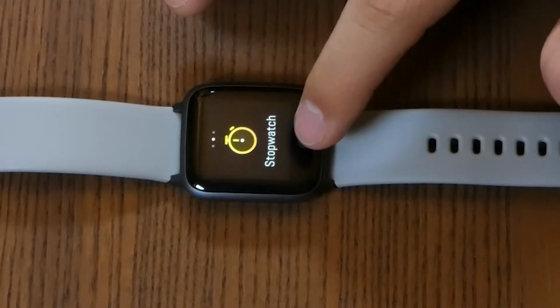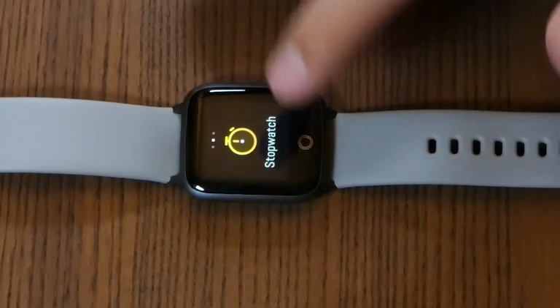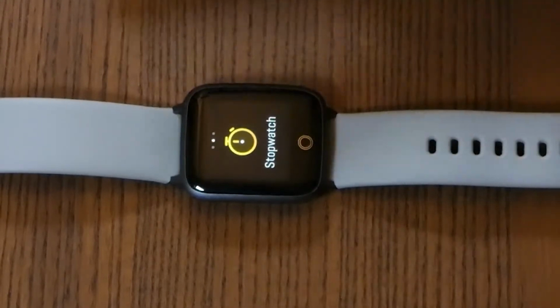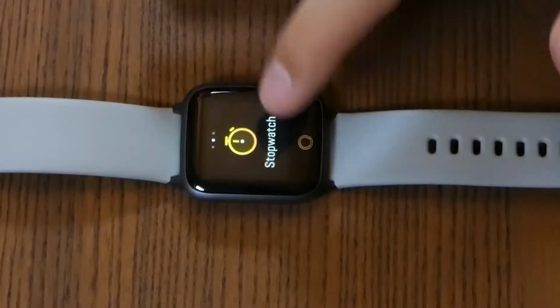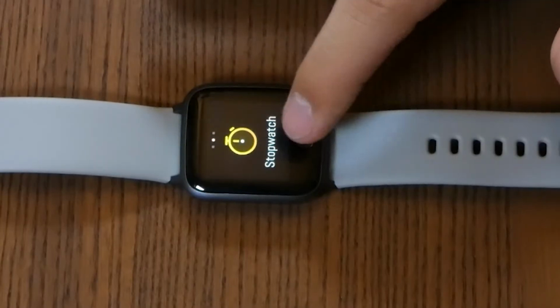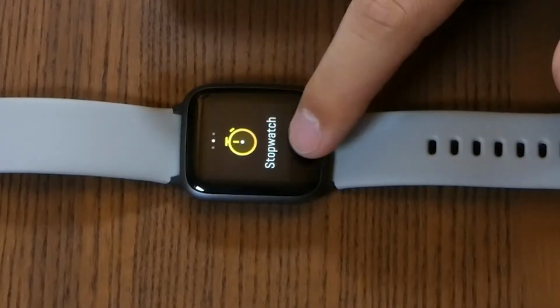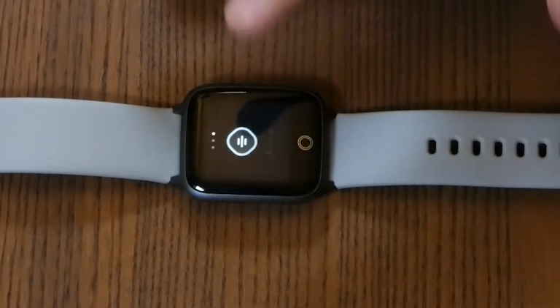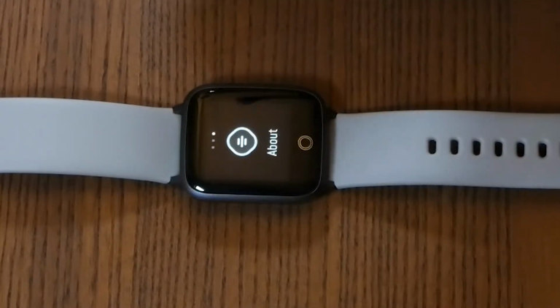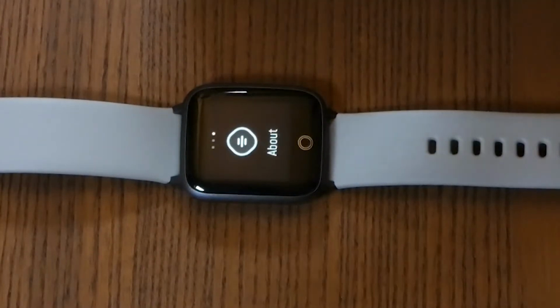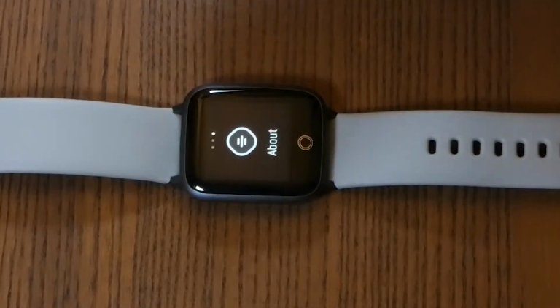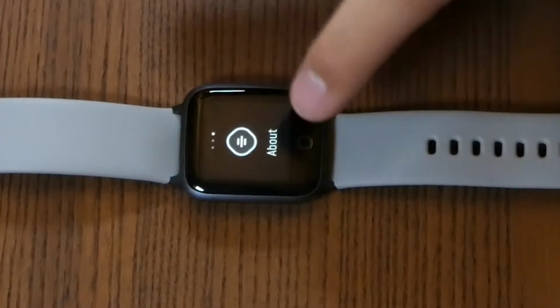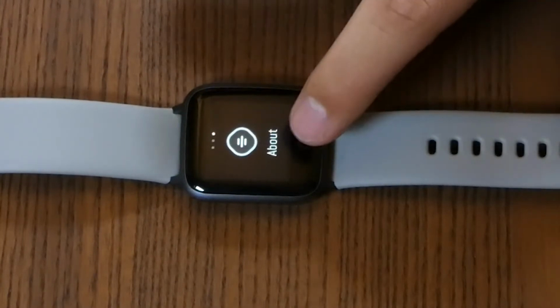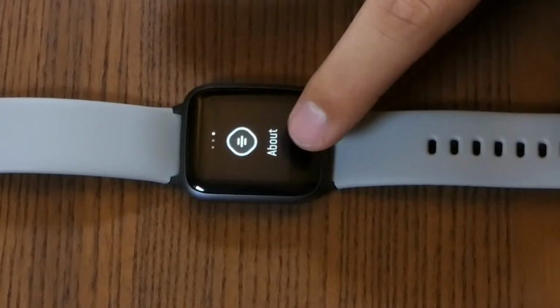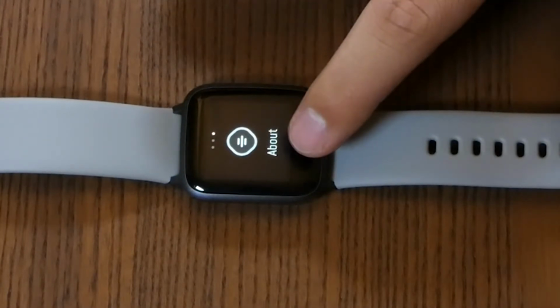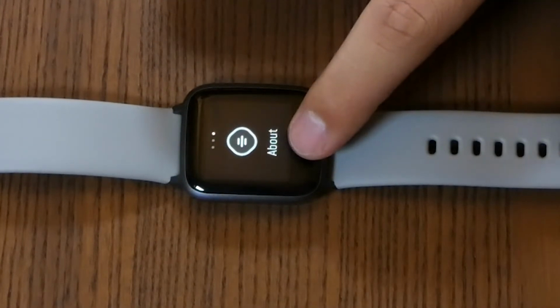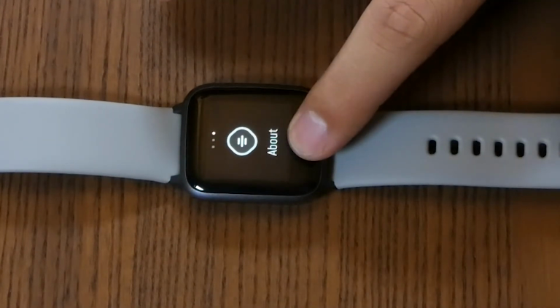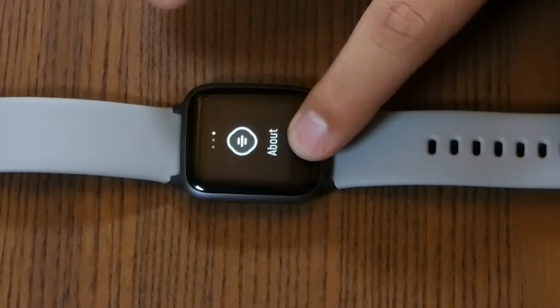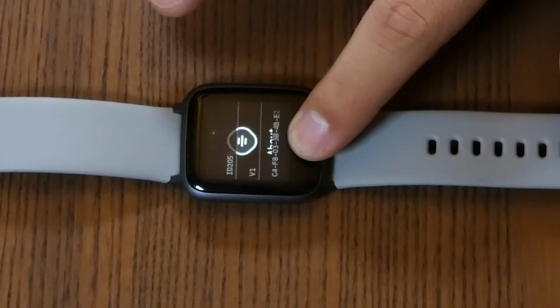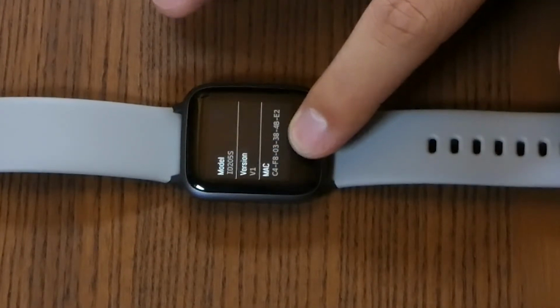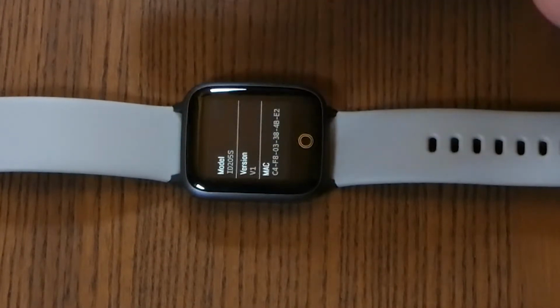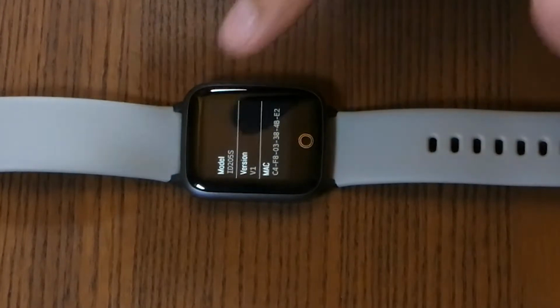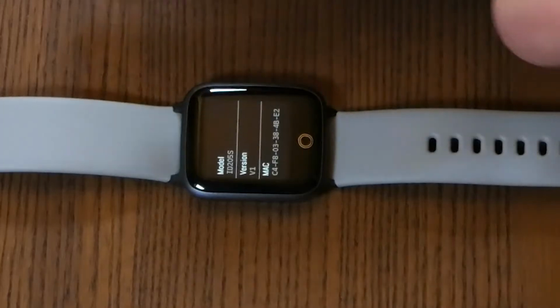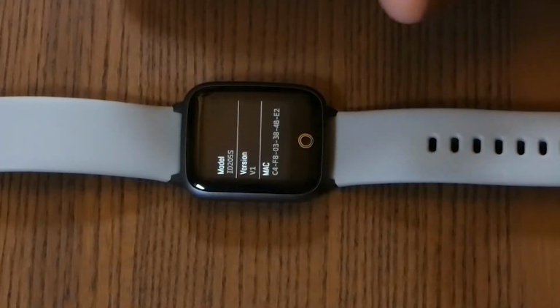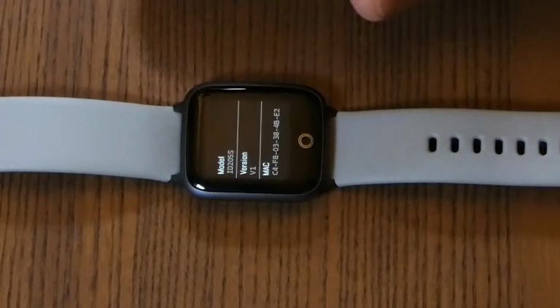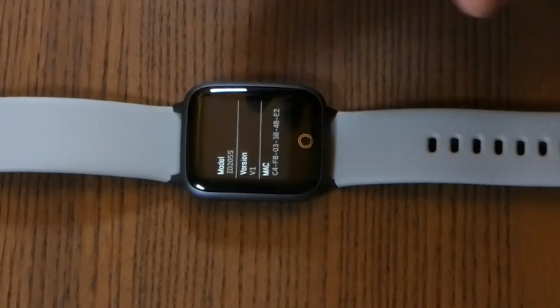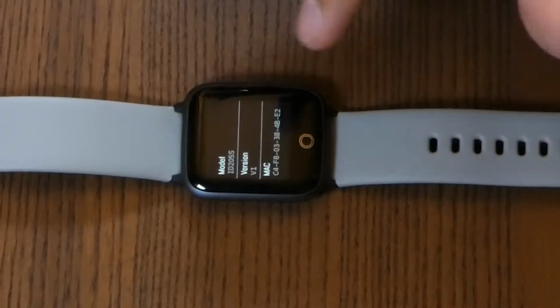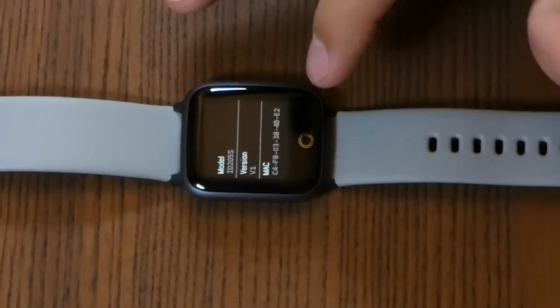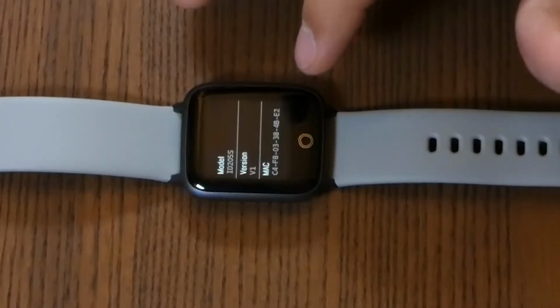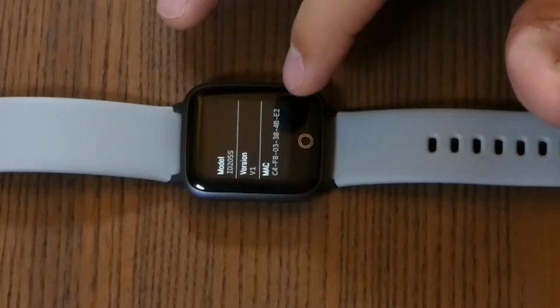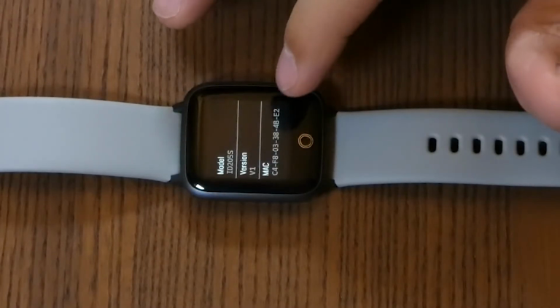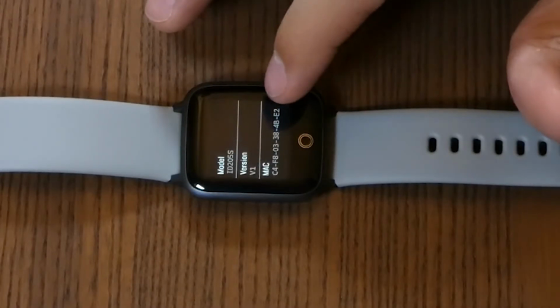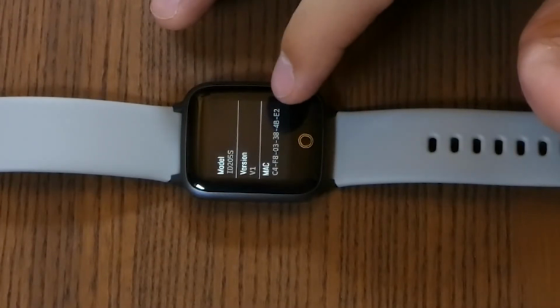The last section is an 'About' screen where you can read the model number, version, and so on.